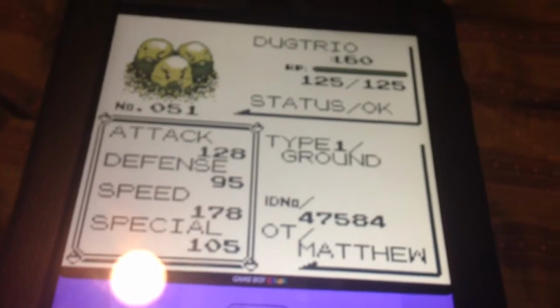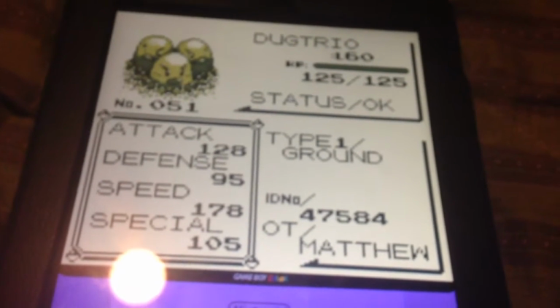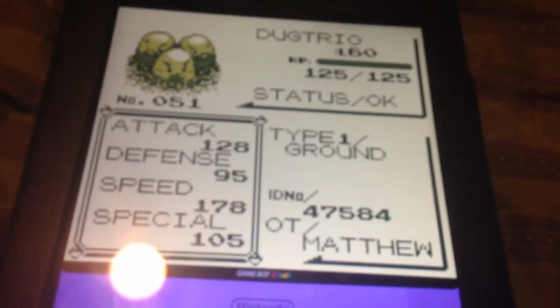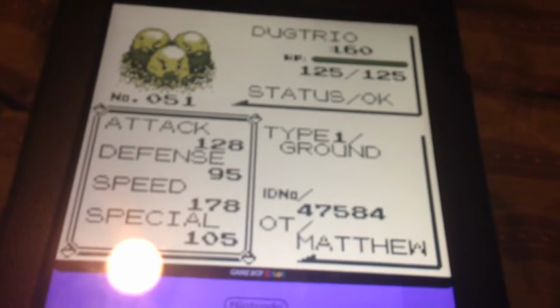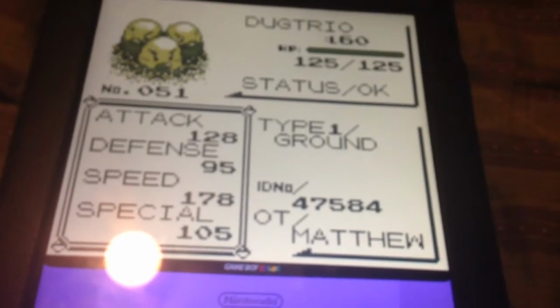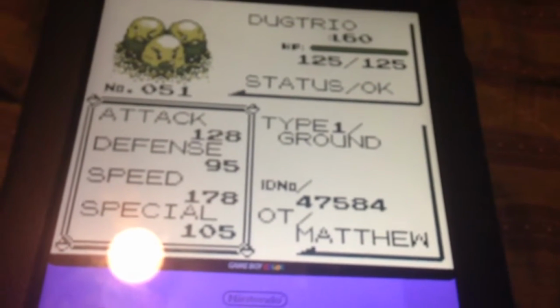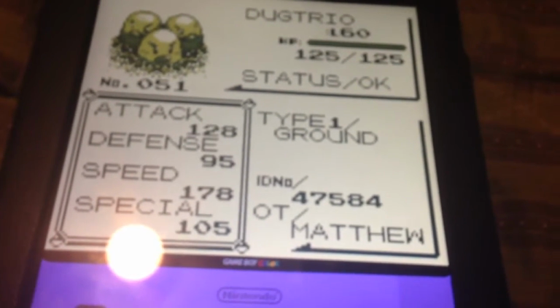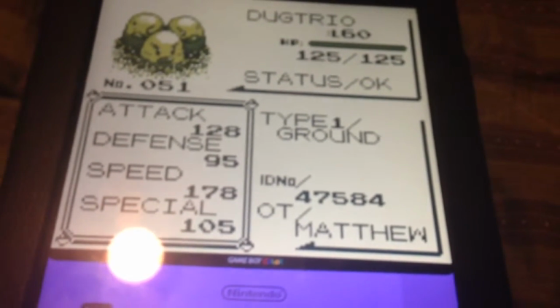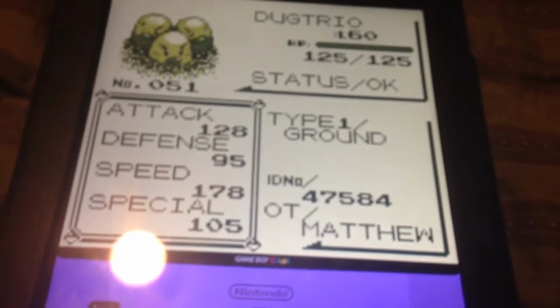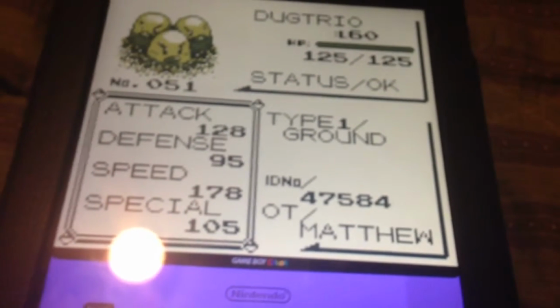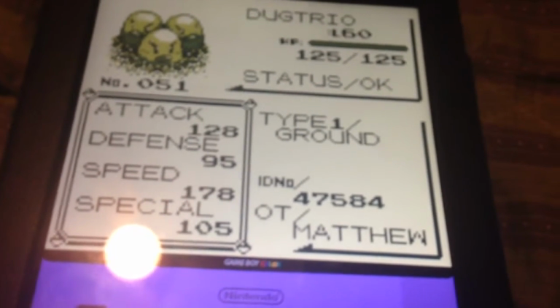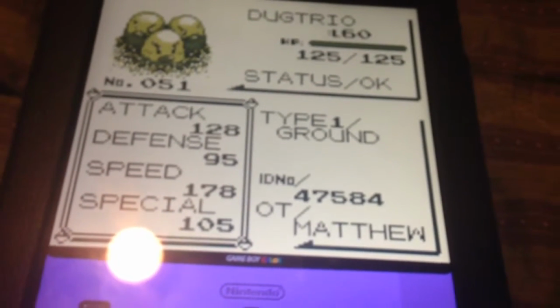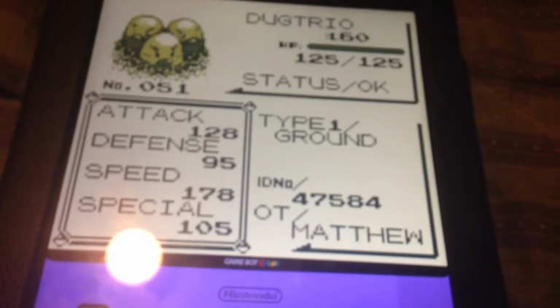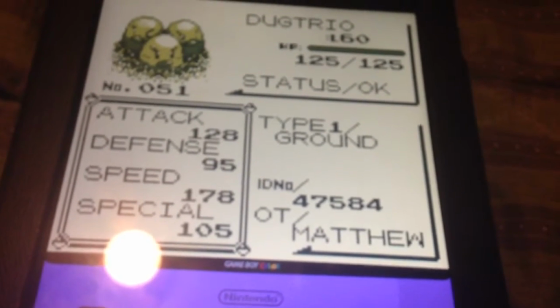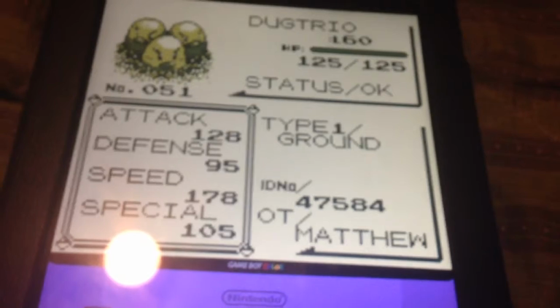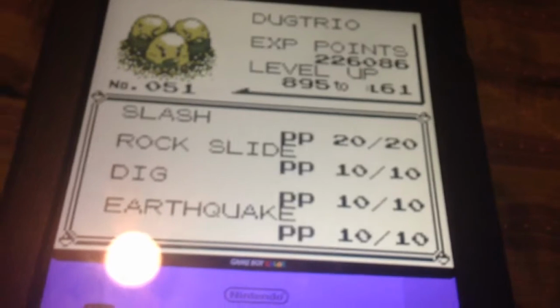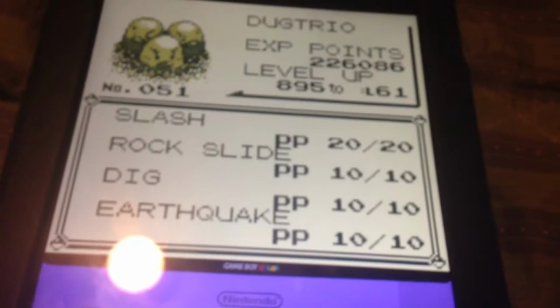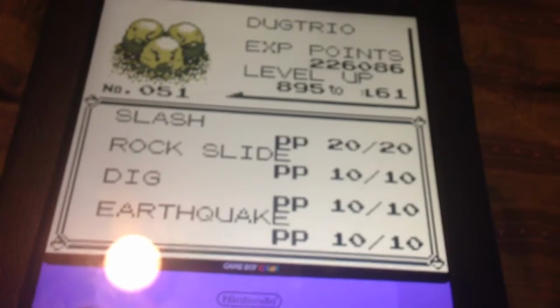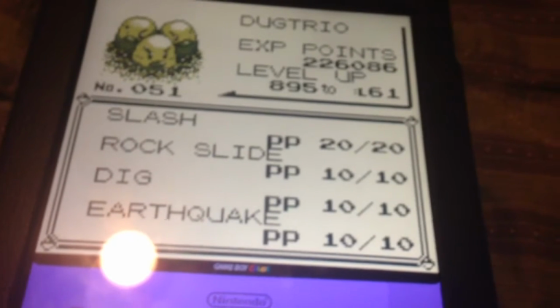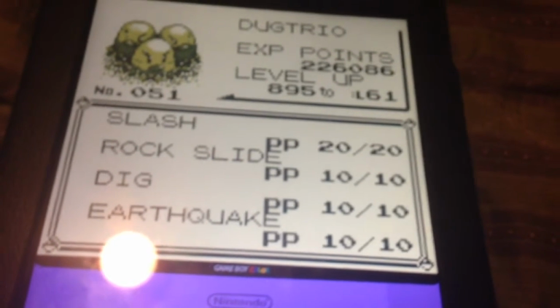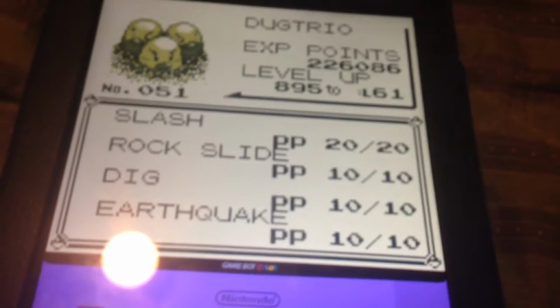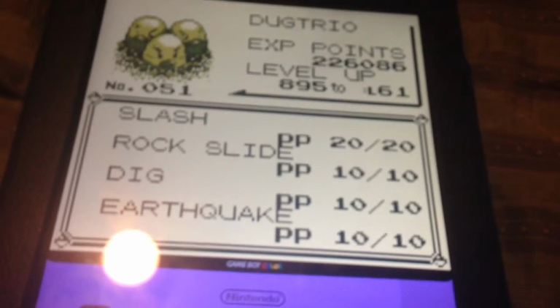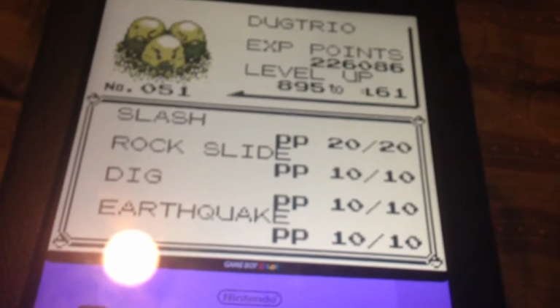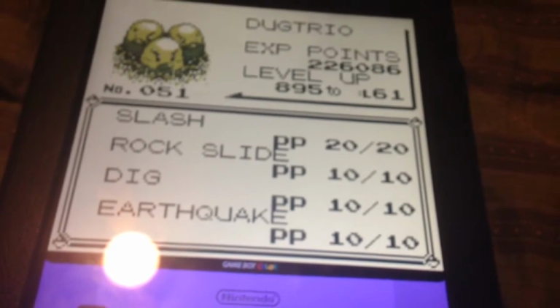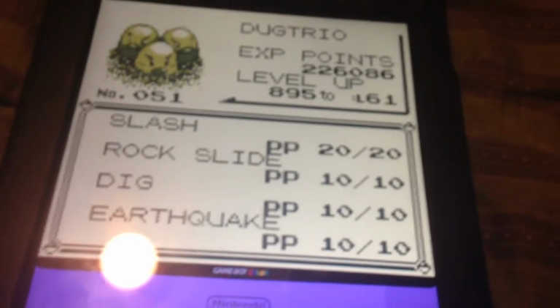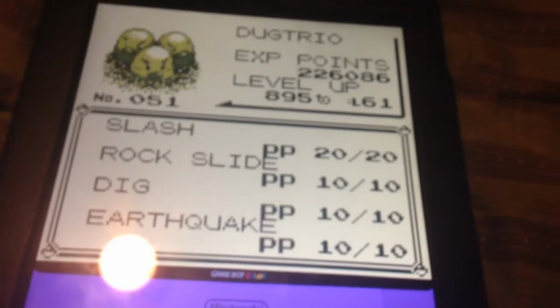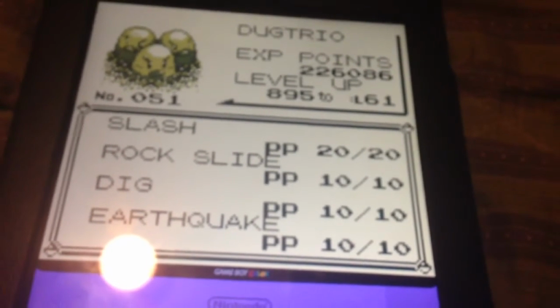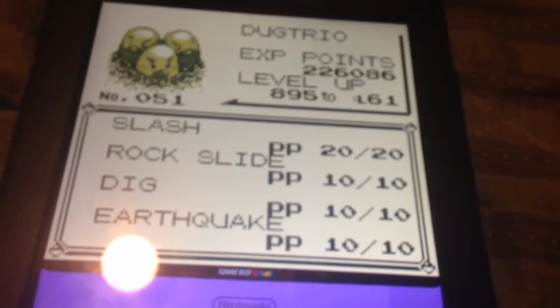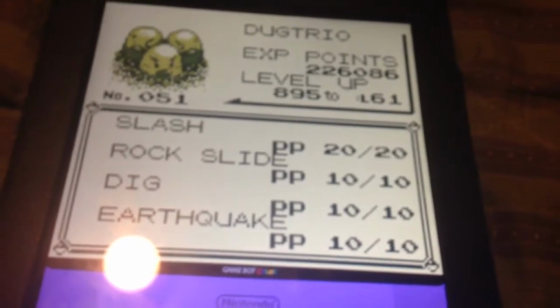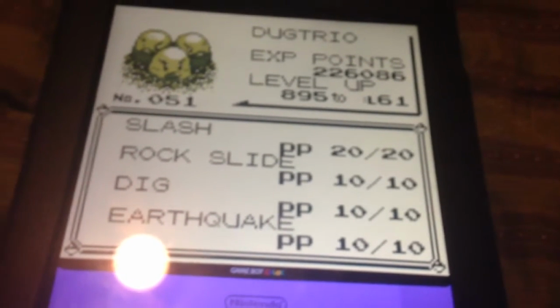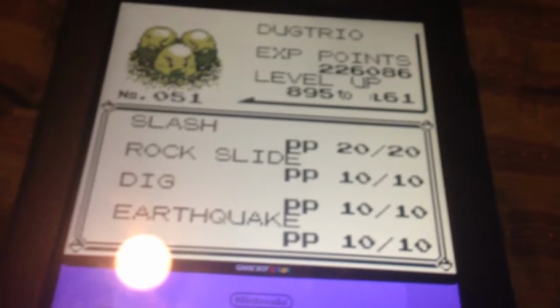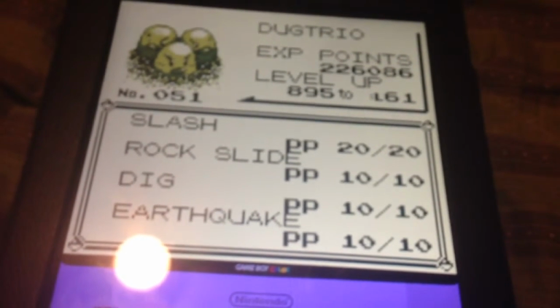Dugtrio, level 60. Ground type. With Slash, Rock Slide, Dig, and Earthquake.